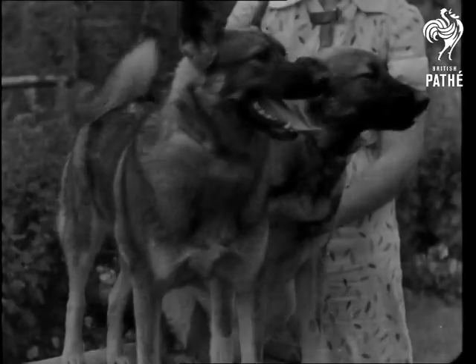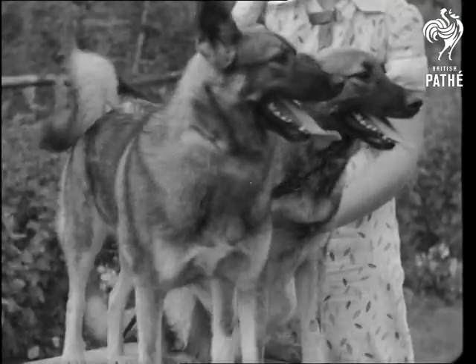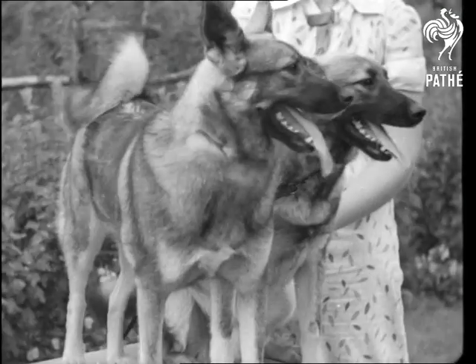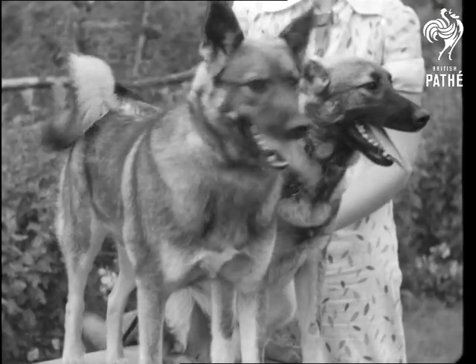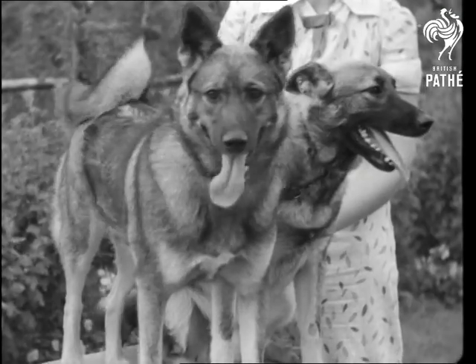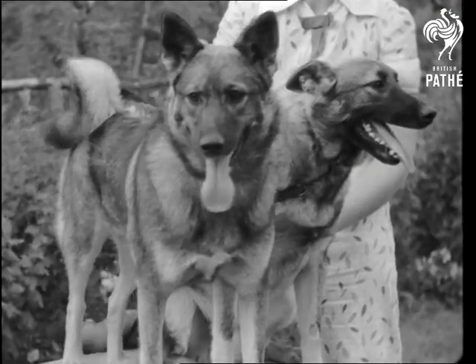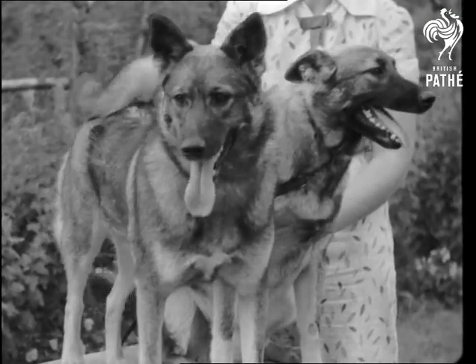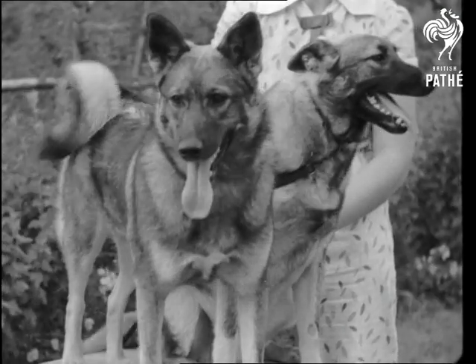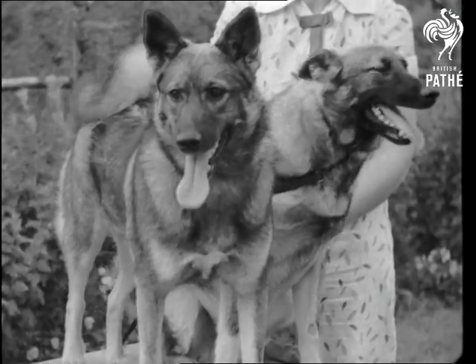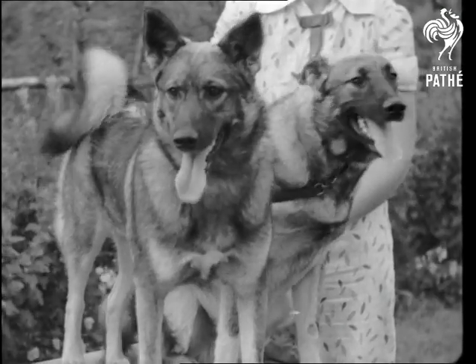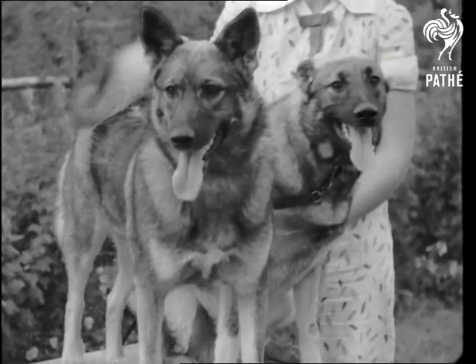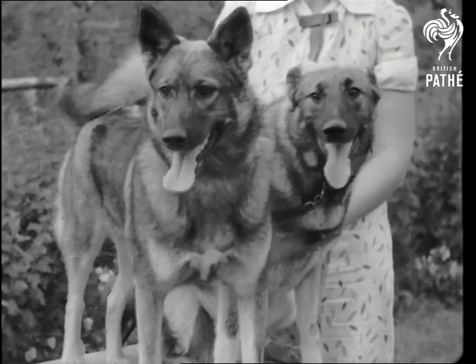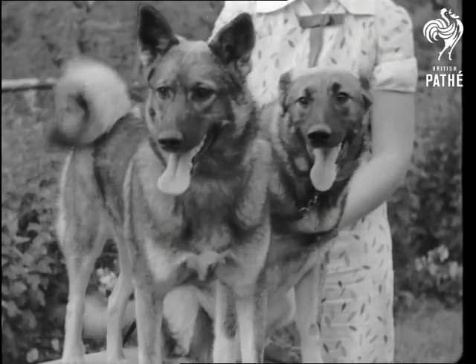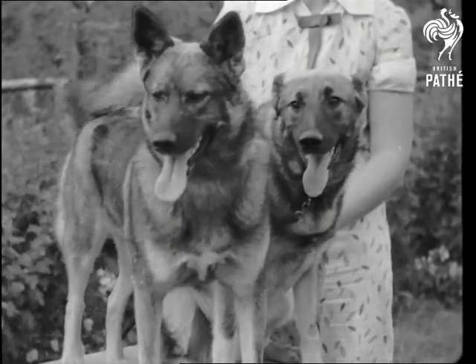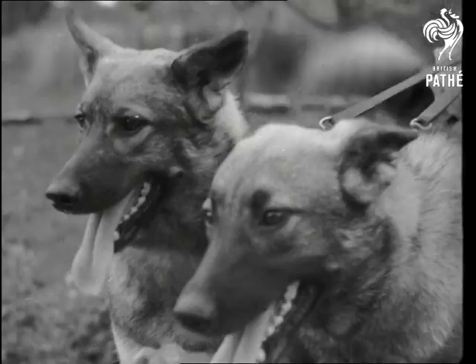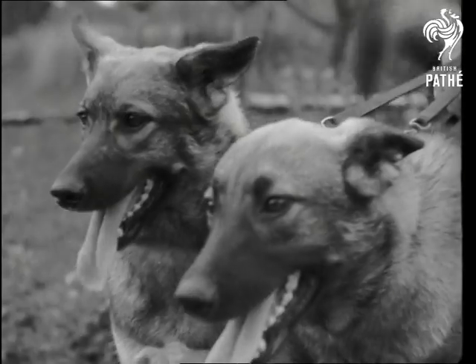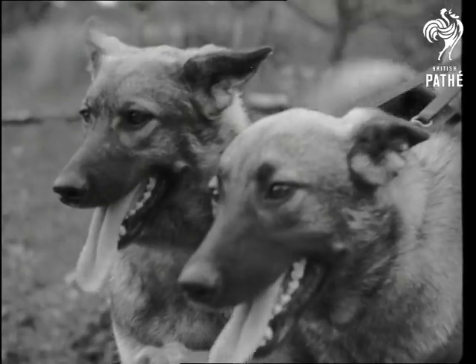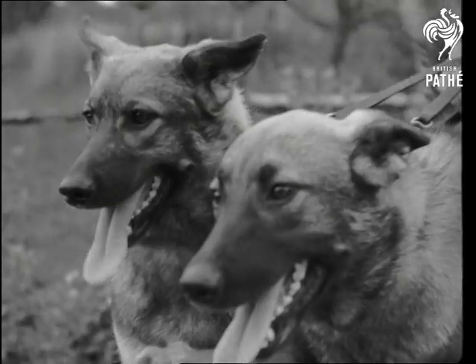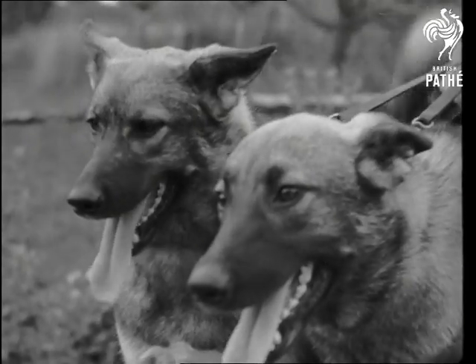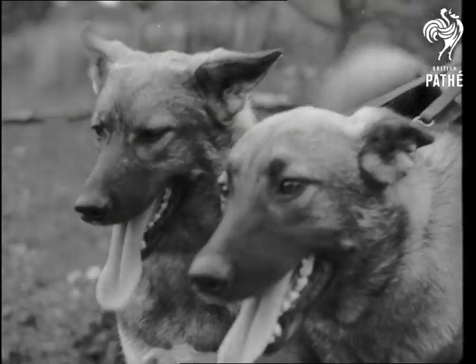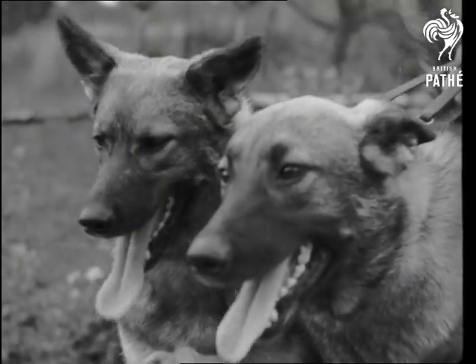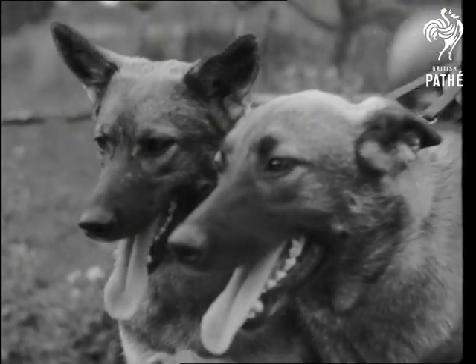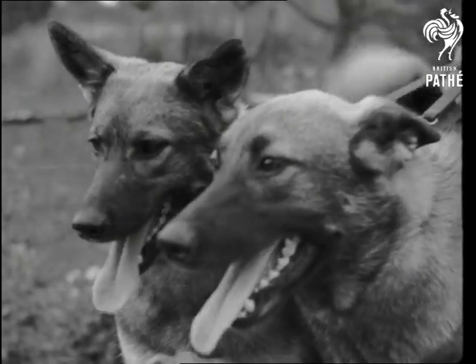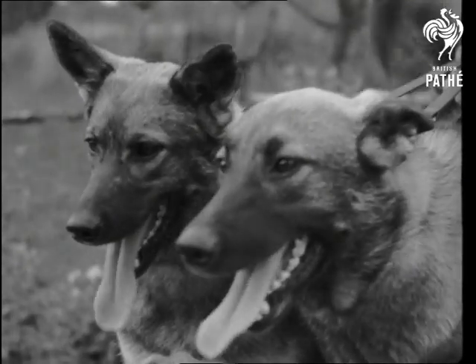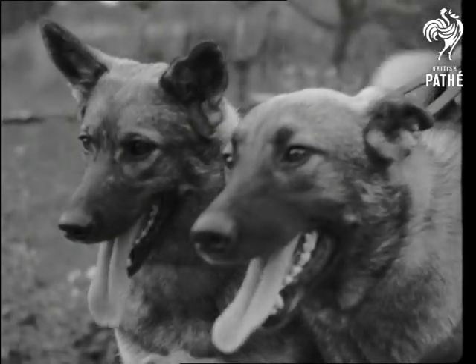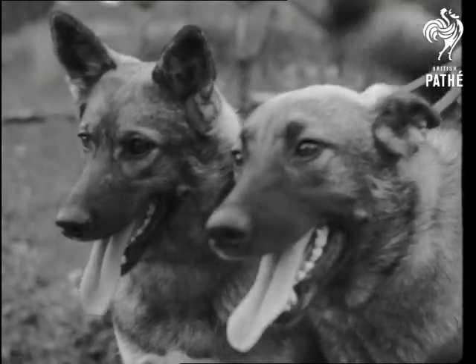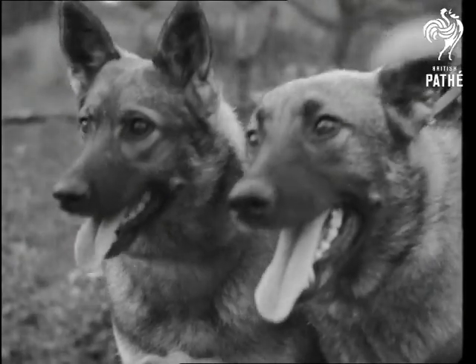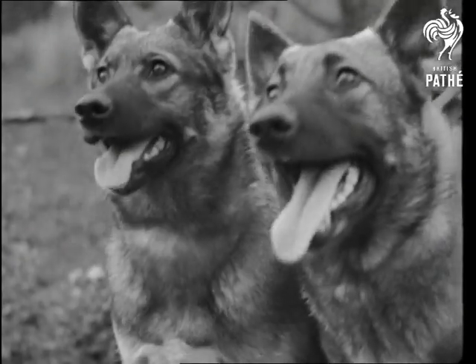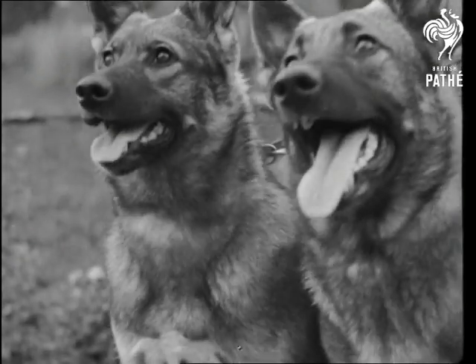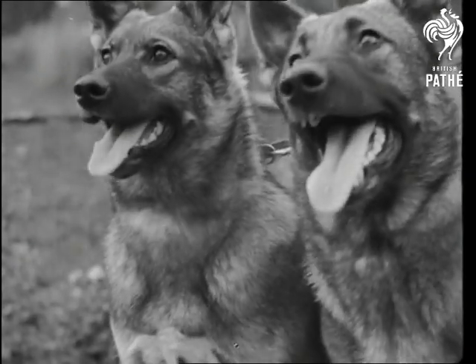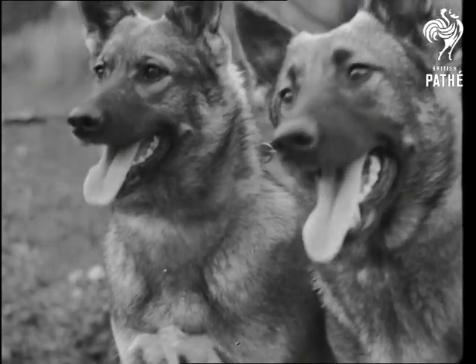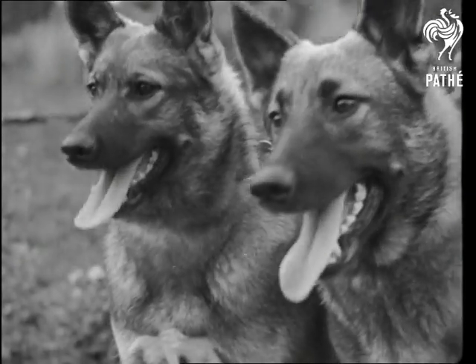At seven months, the ears have assumed their normal shape, though the dogs aren't fully matured before they're three years old.